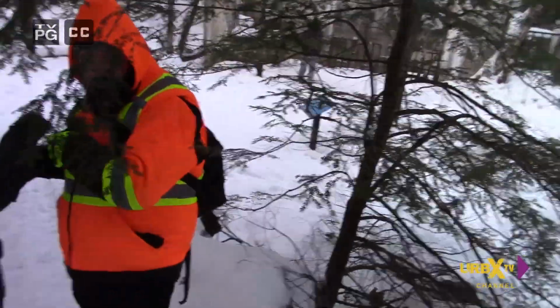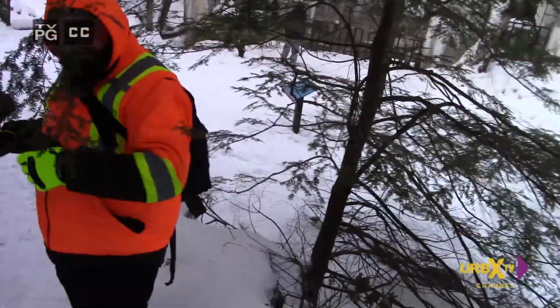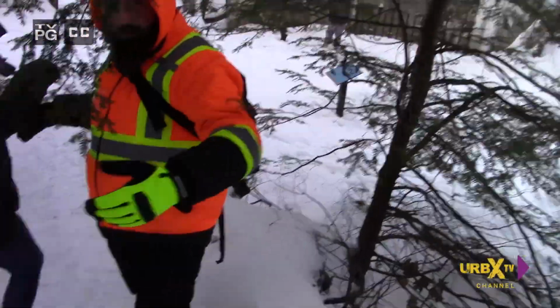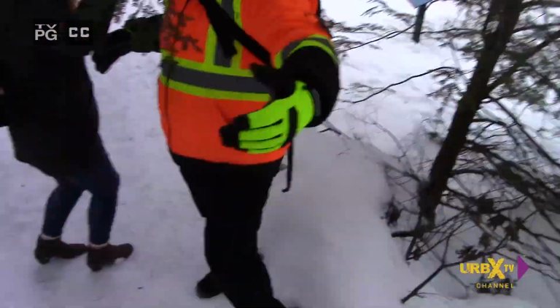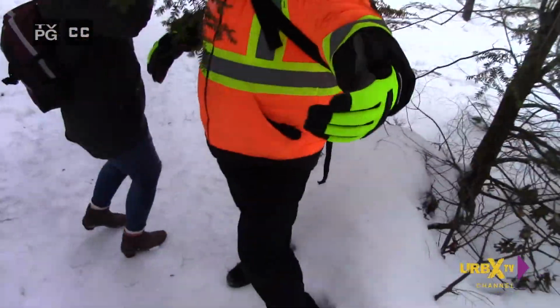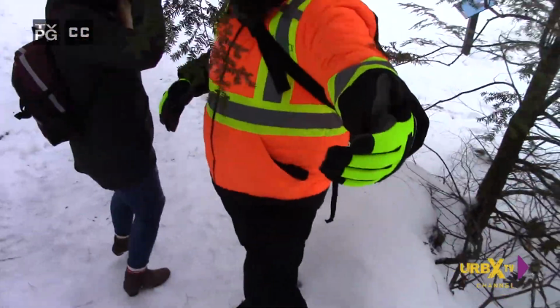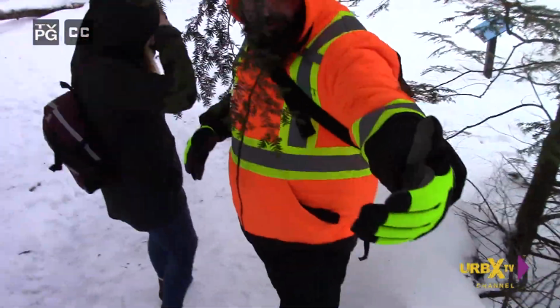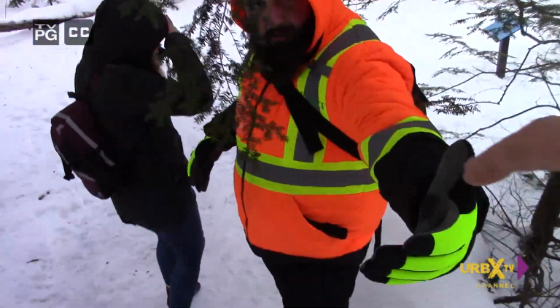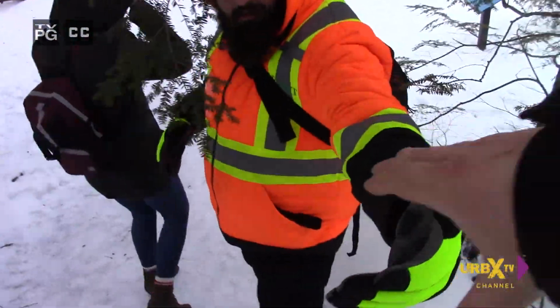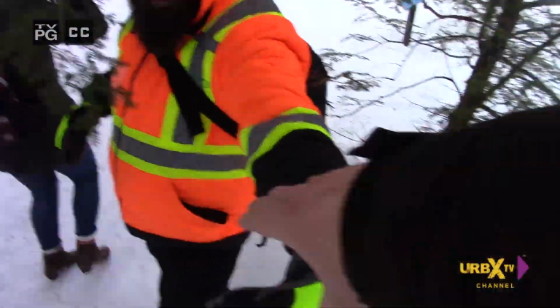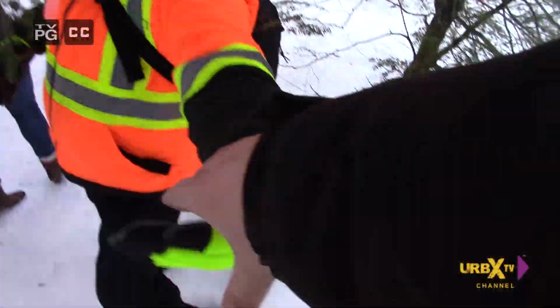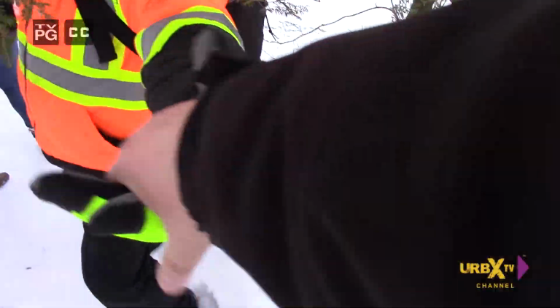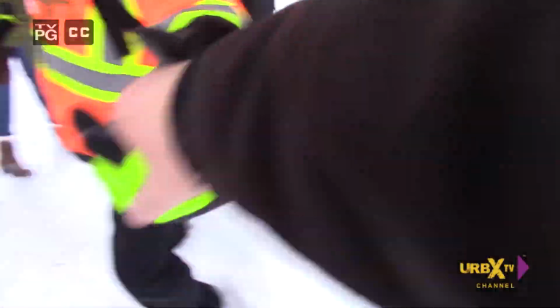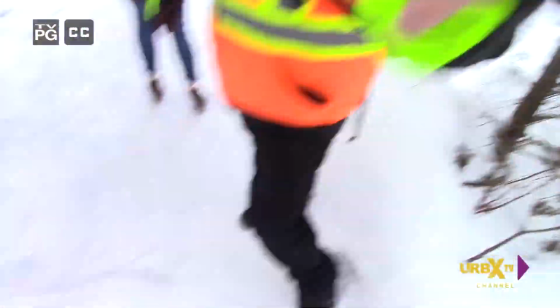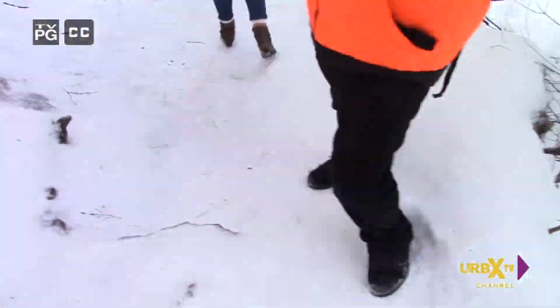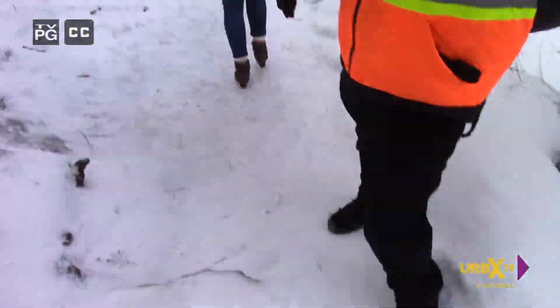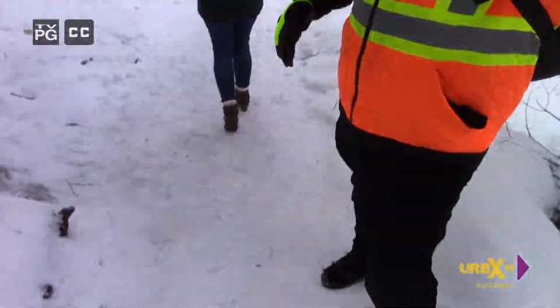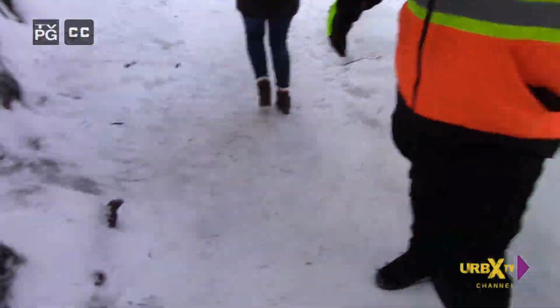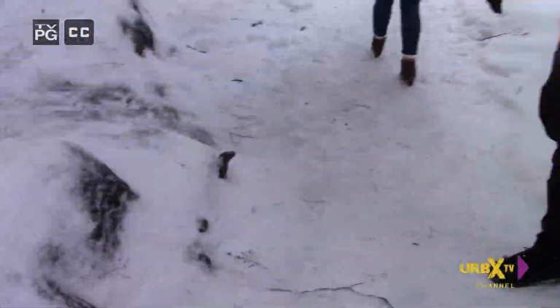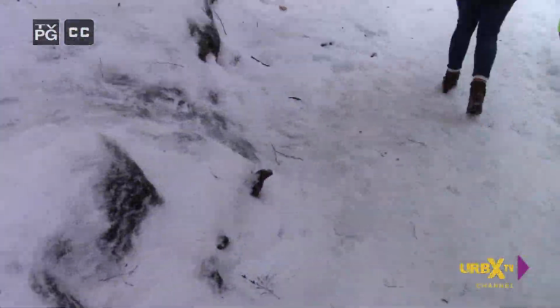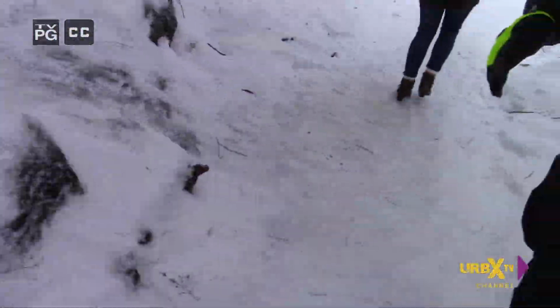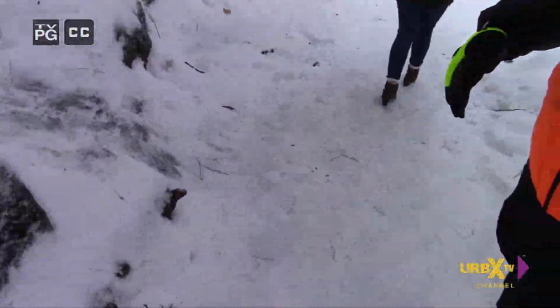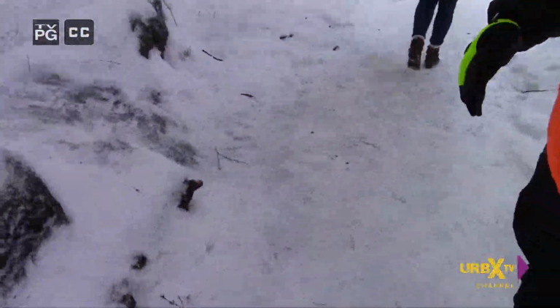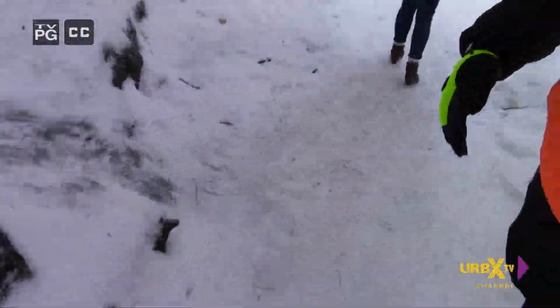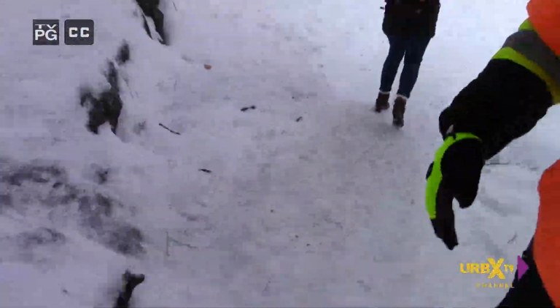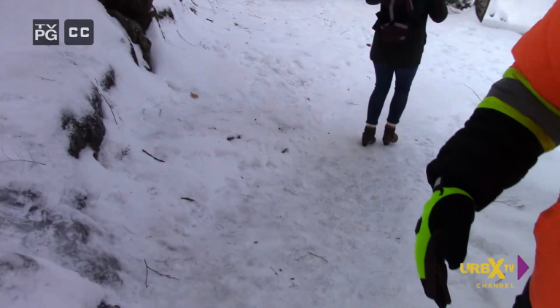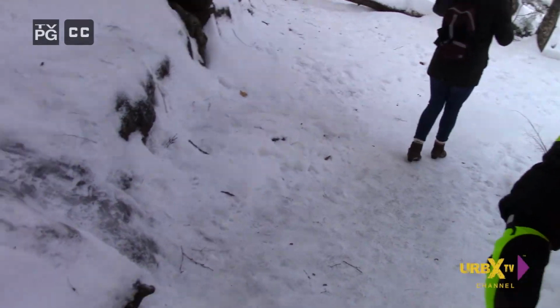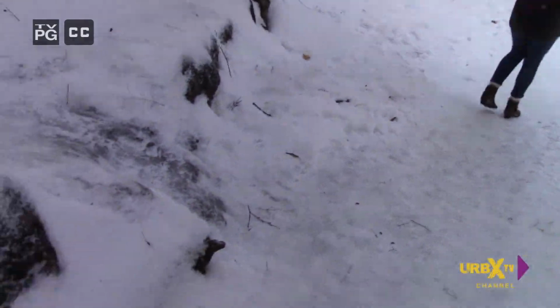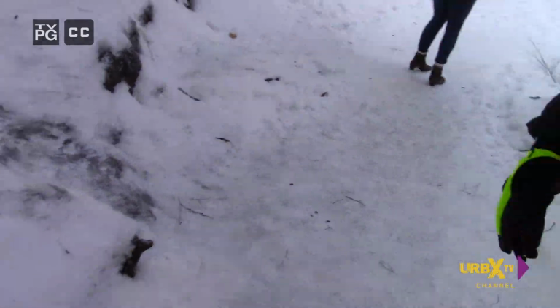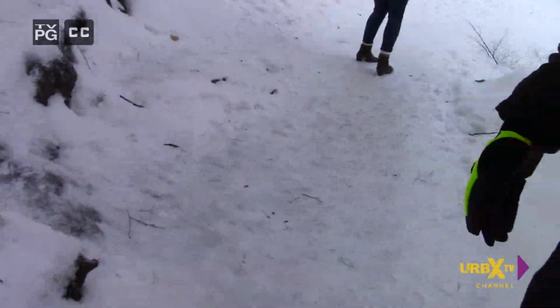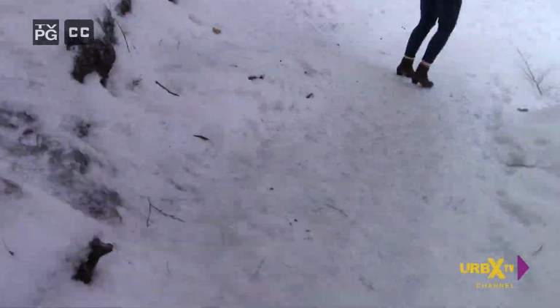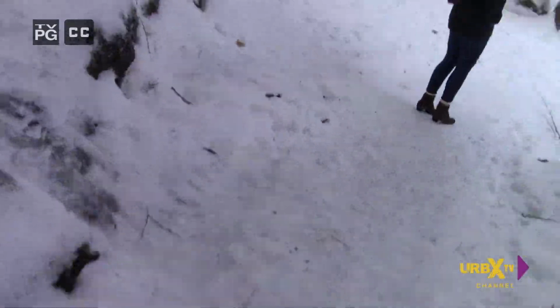Can you take my hand? Here we go. Thank you, sir — you're such a gentleman.